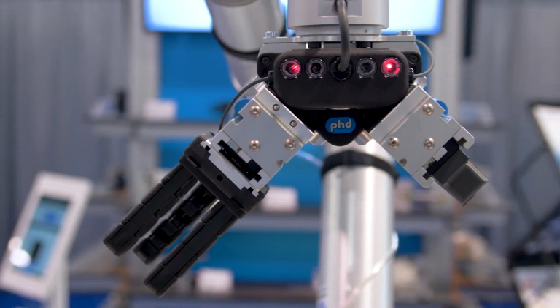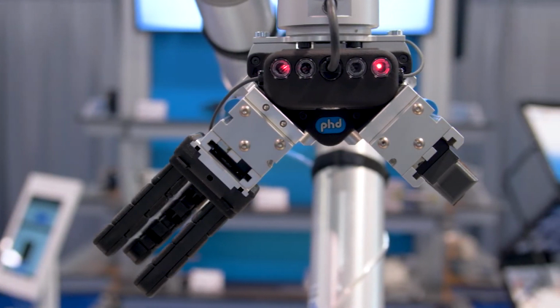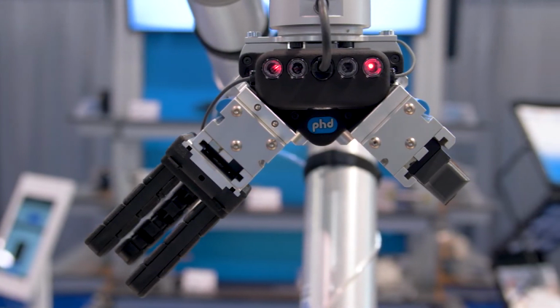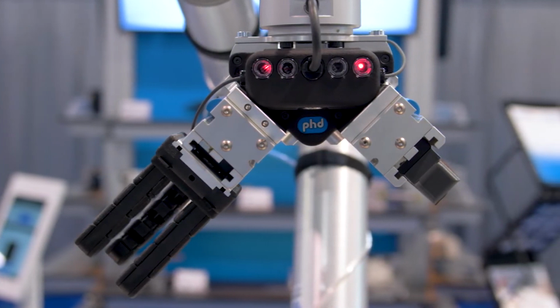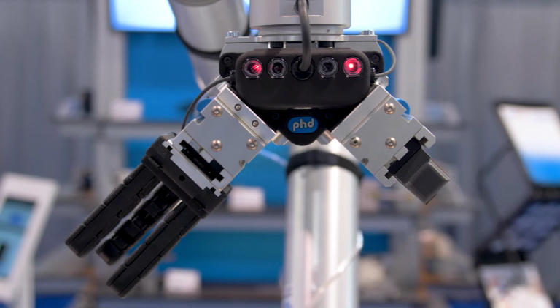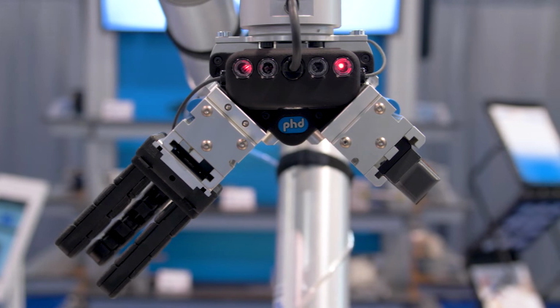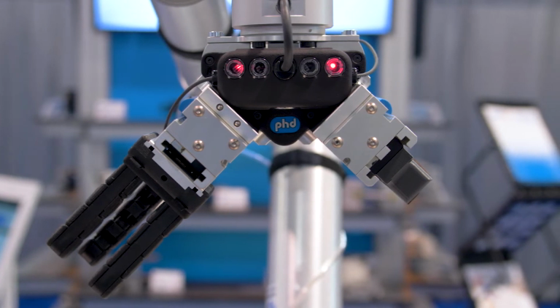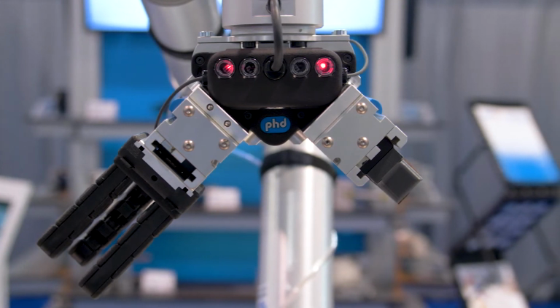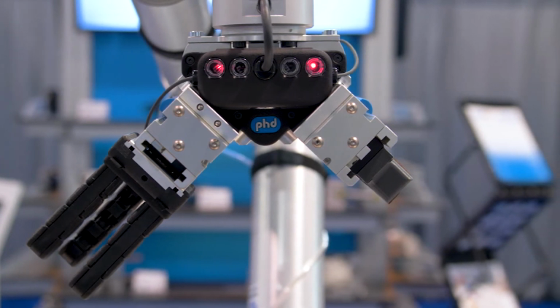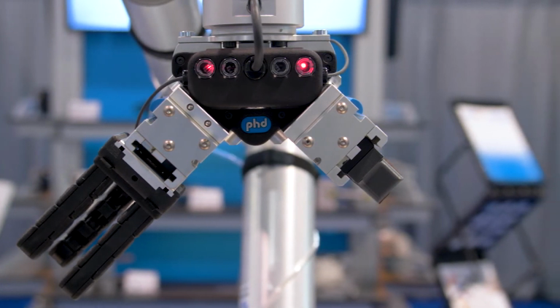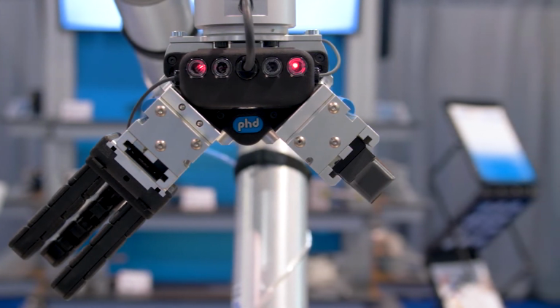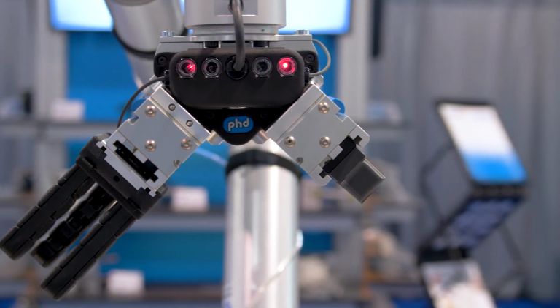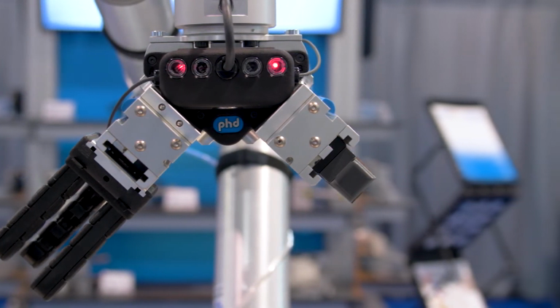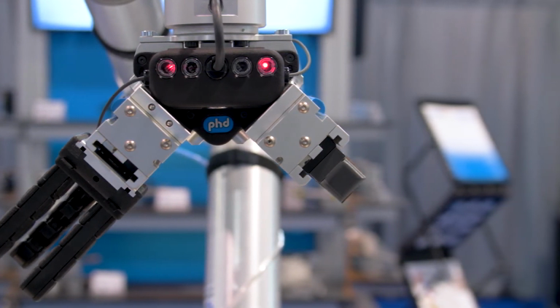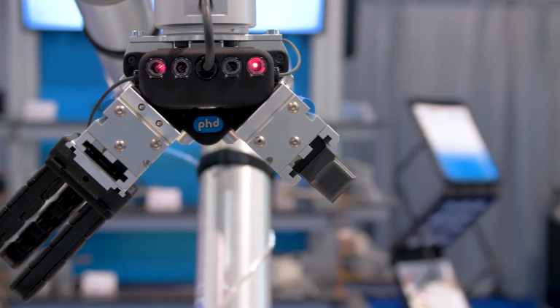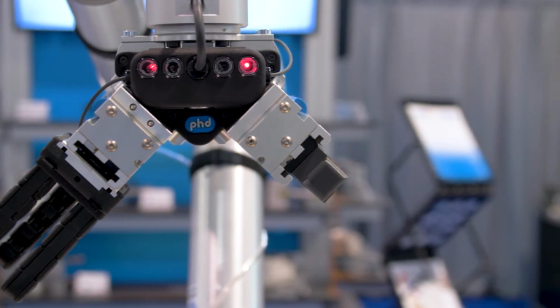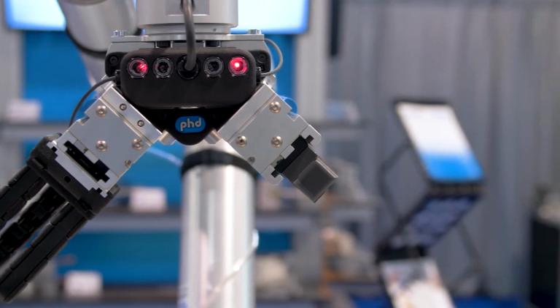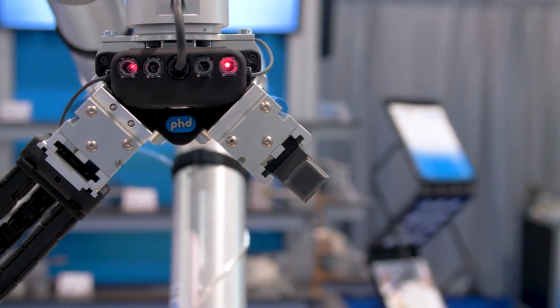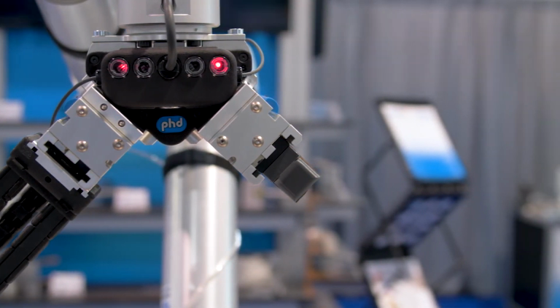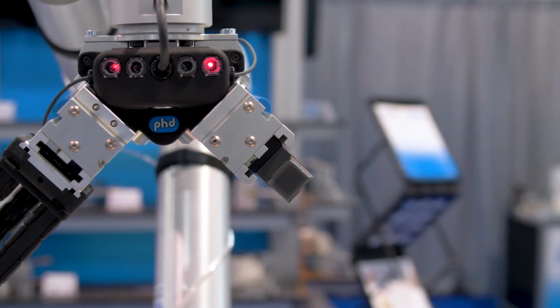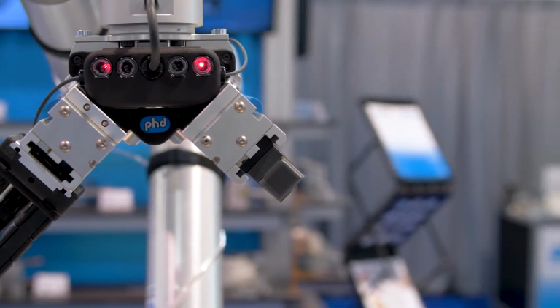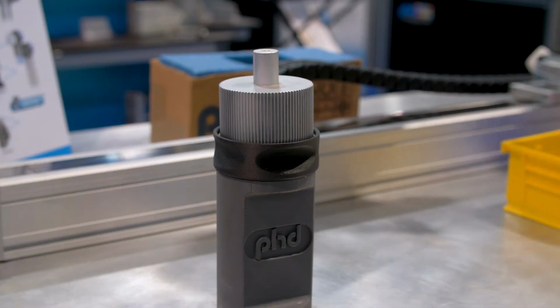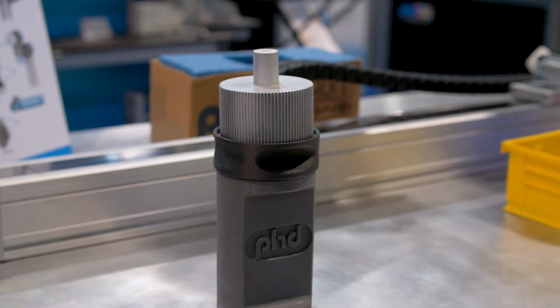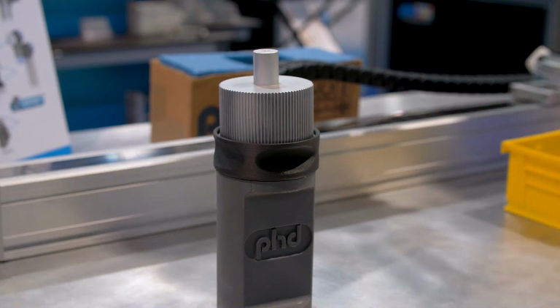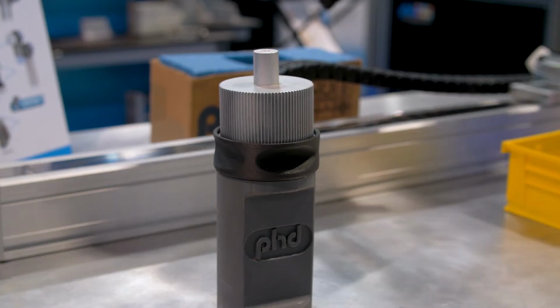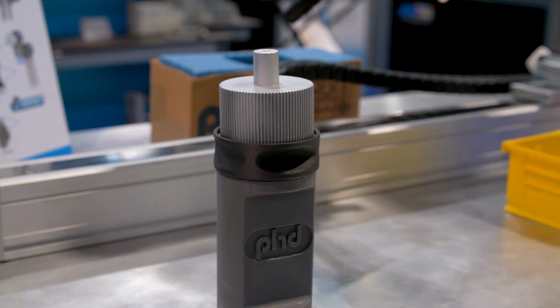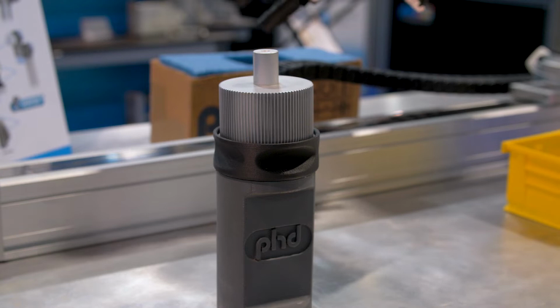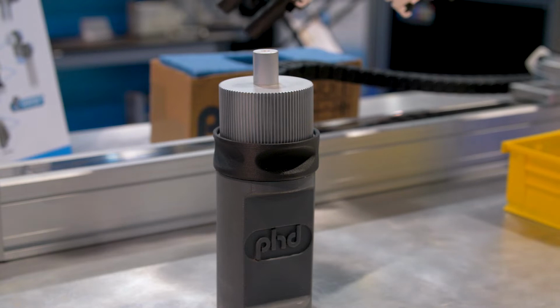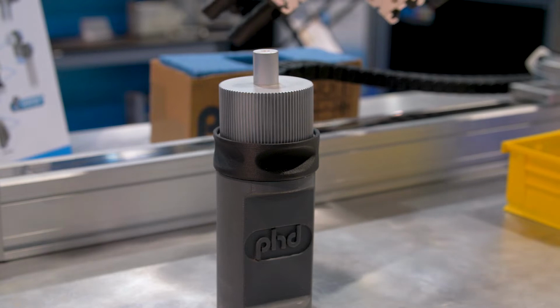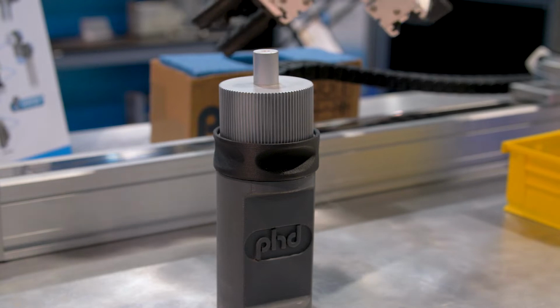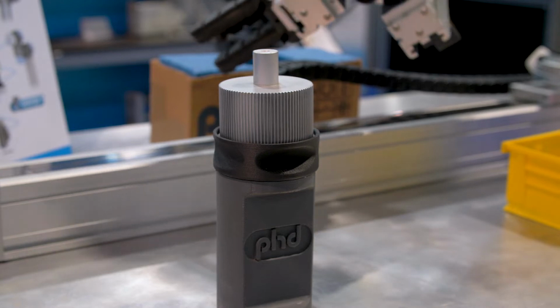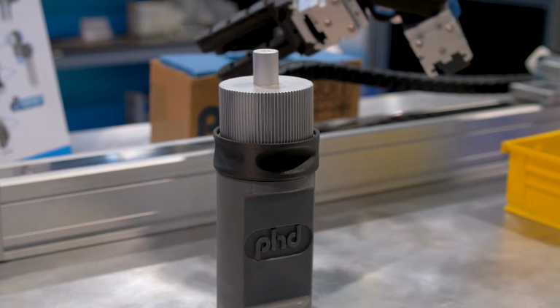The end effector that you see at the end of this cobot is PhD's new Connect, which we have developed as an end effector solution for integration directly into Universal Robots.